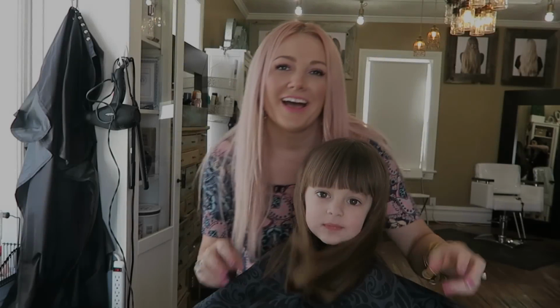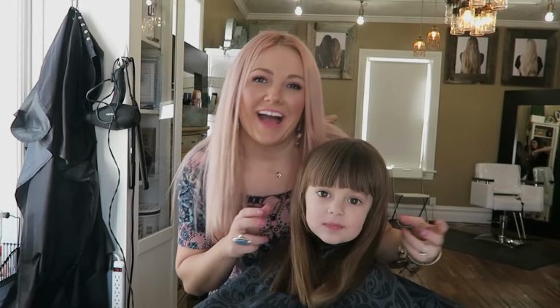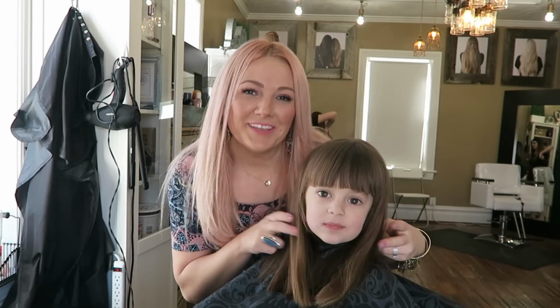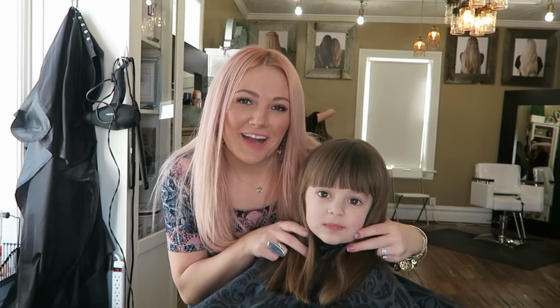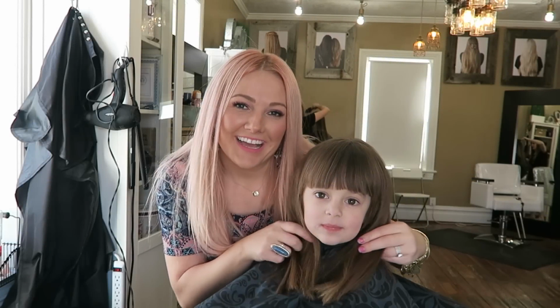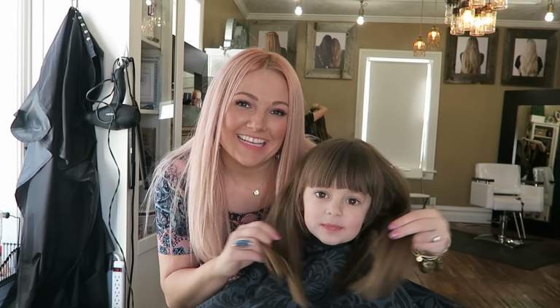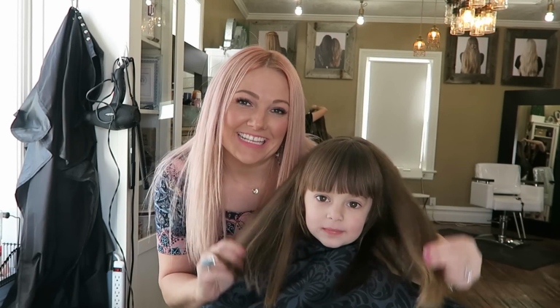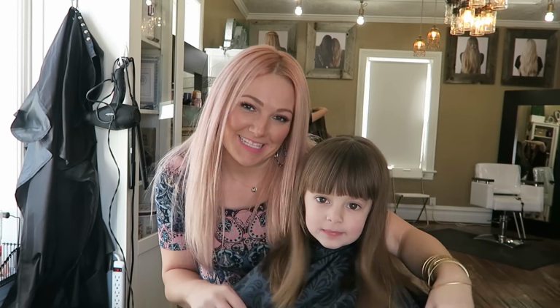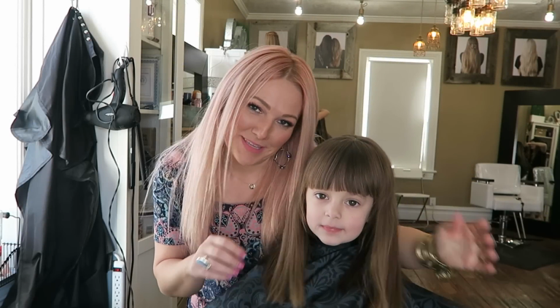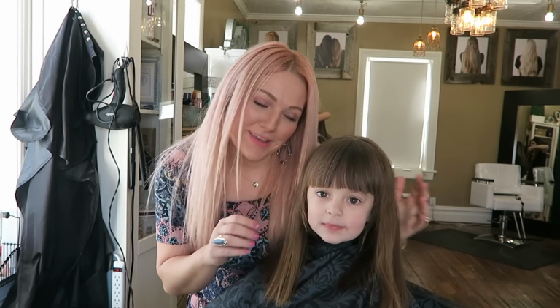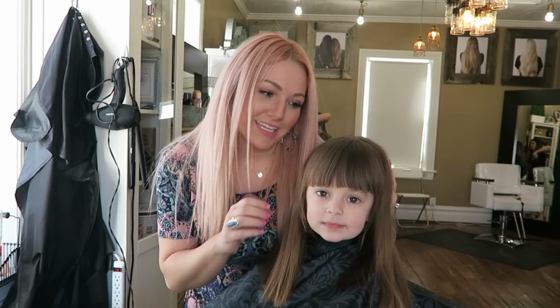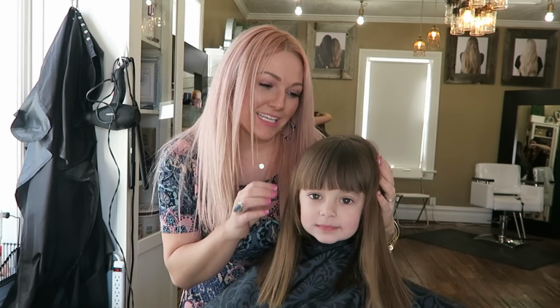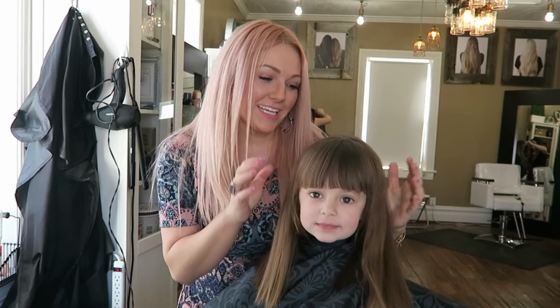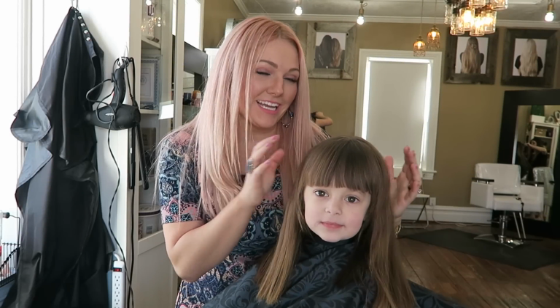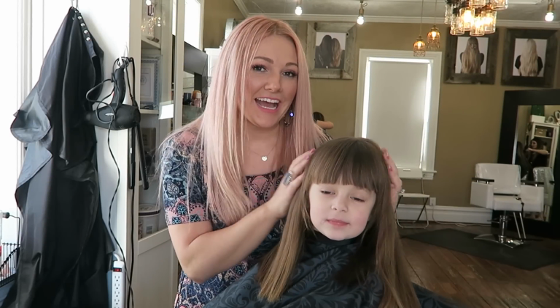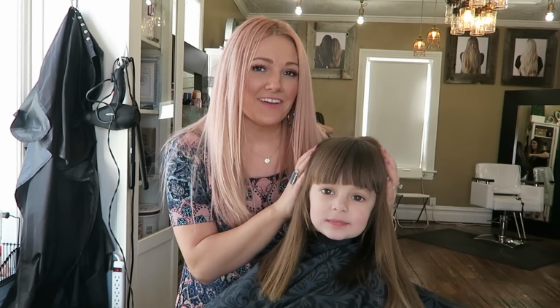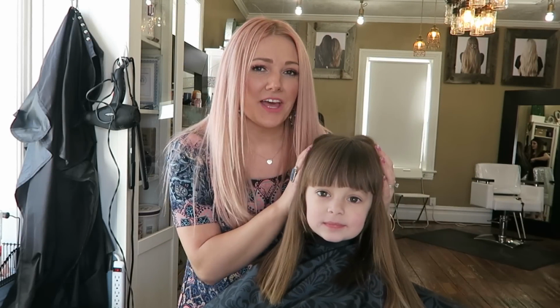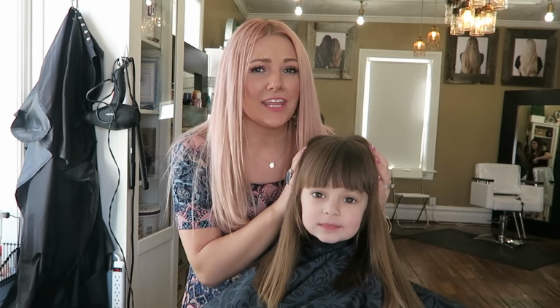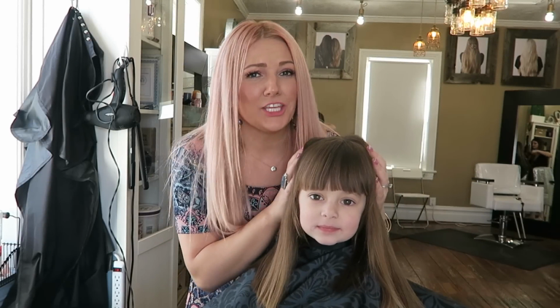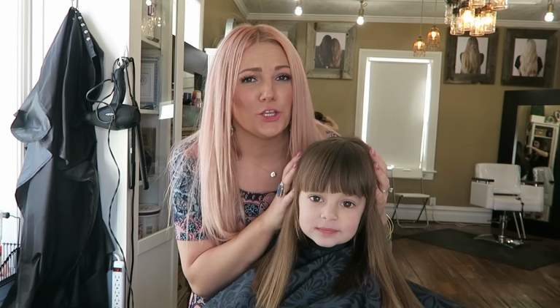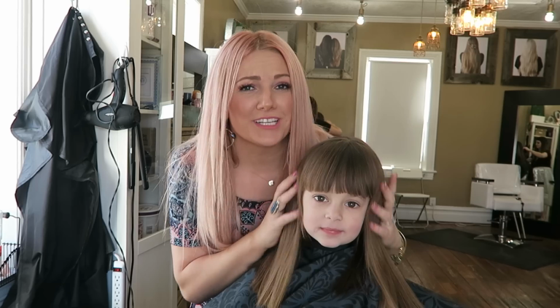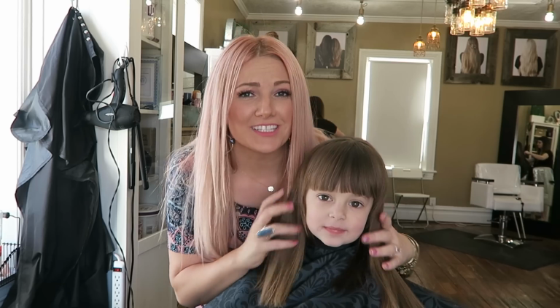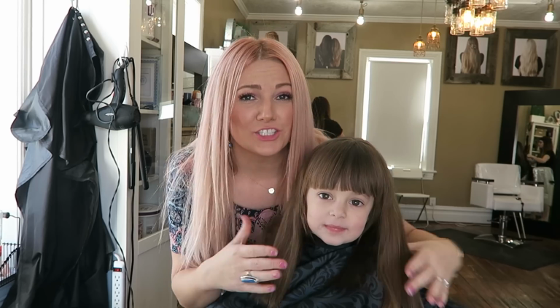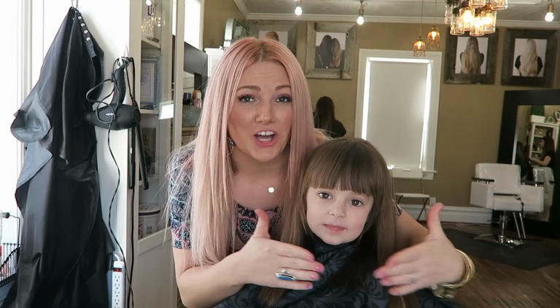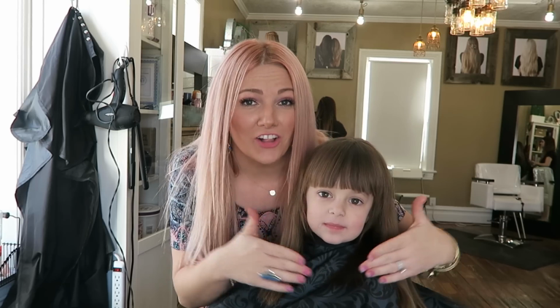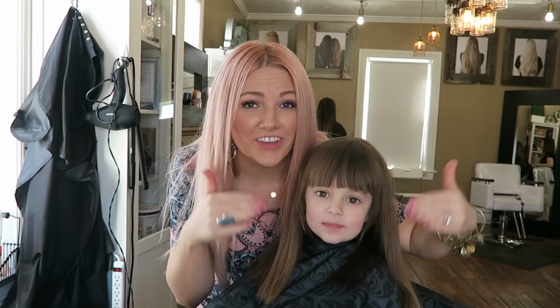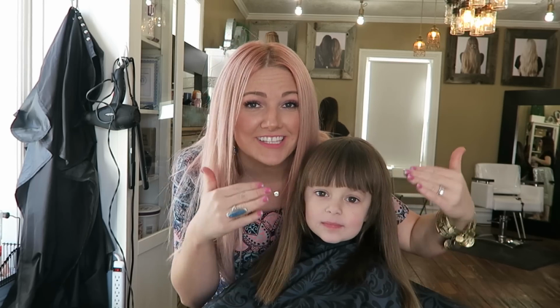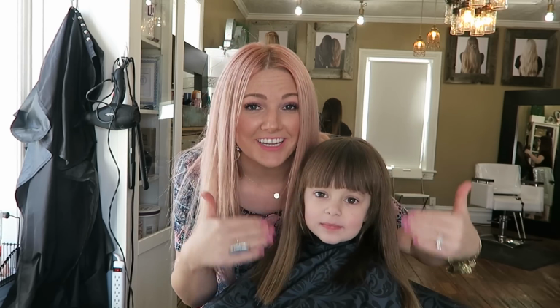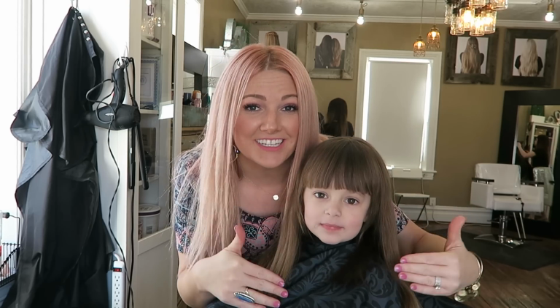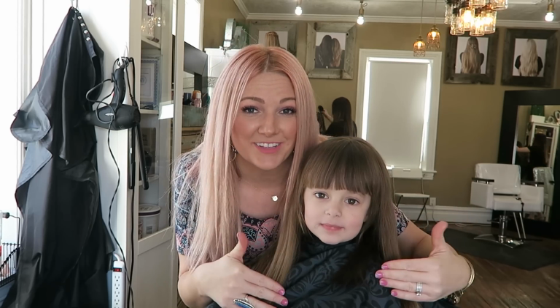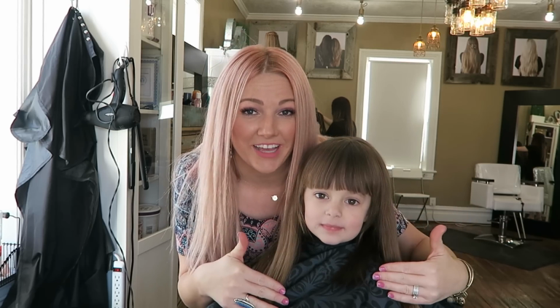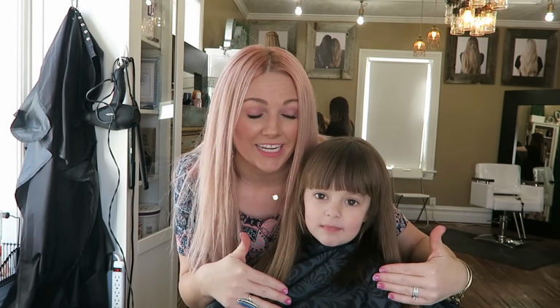Hi you guys, it's me Mandy, and I have the cutest little doll face here, Savannah.